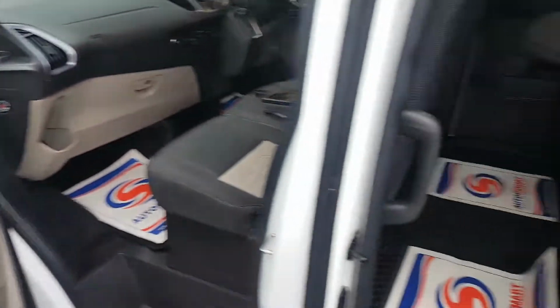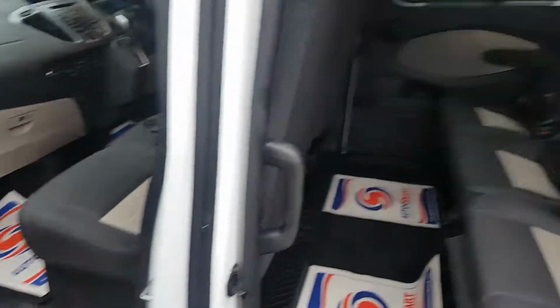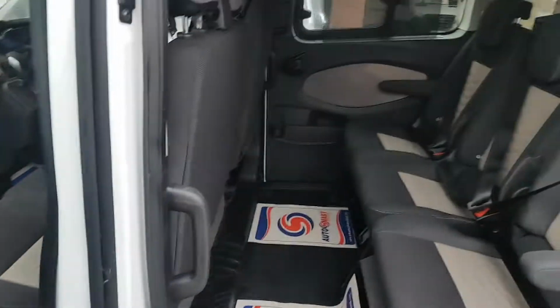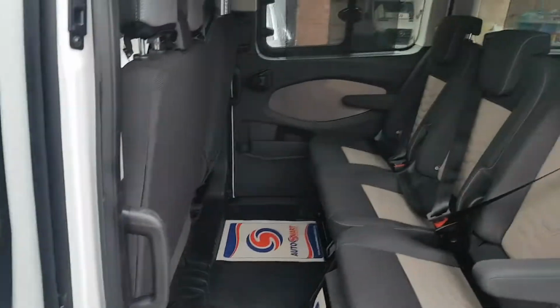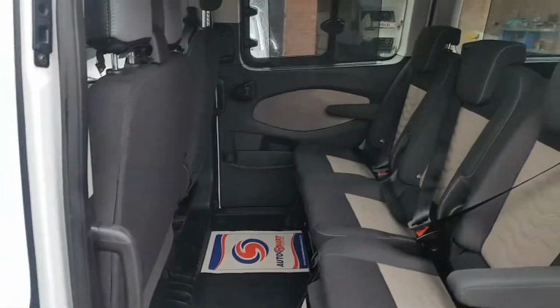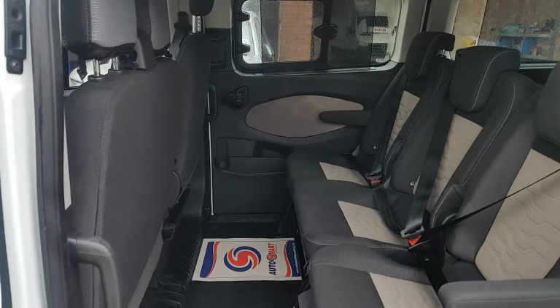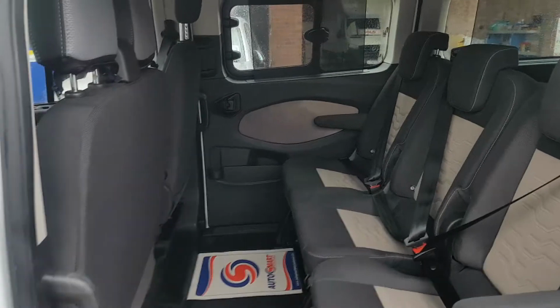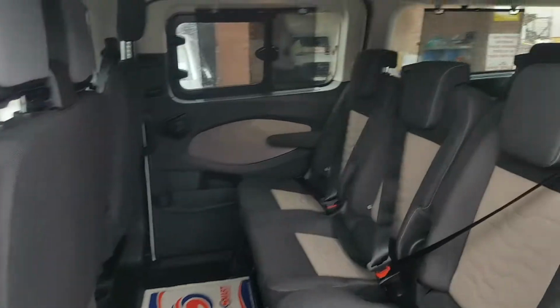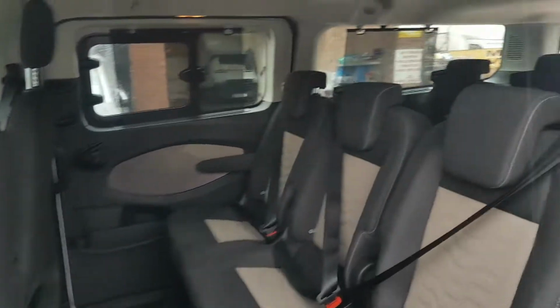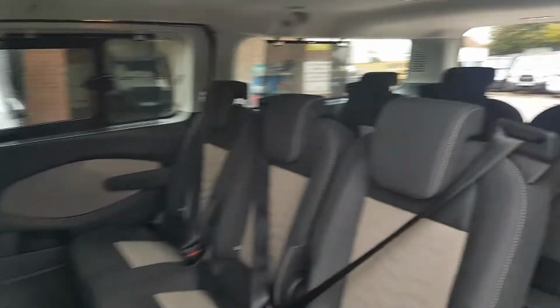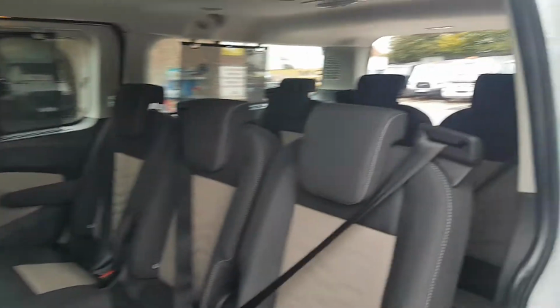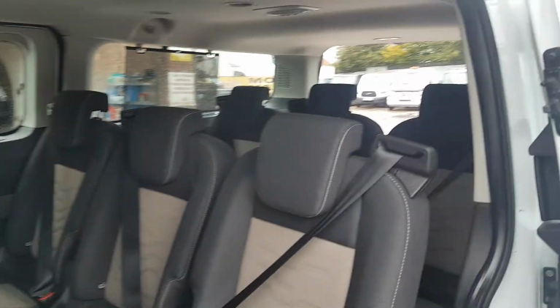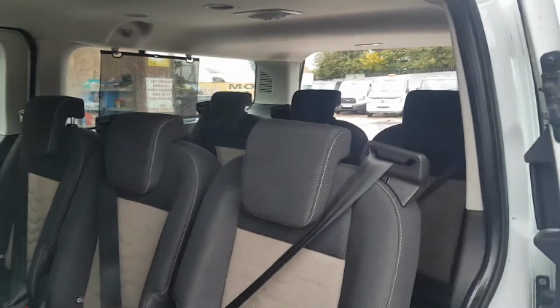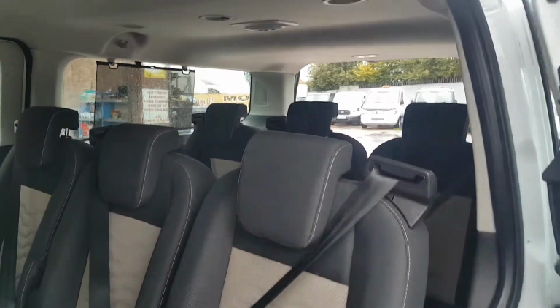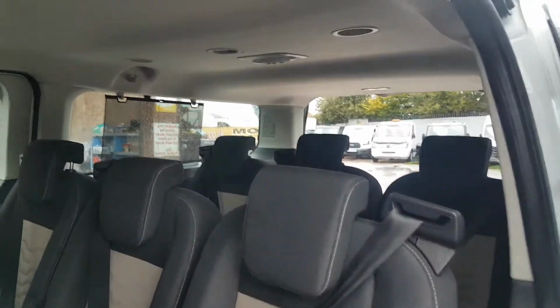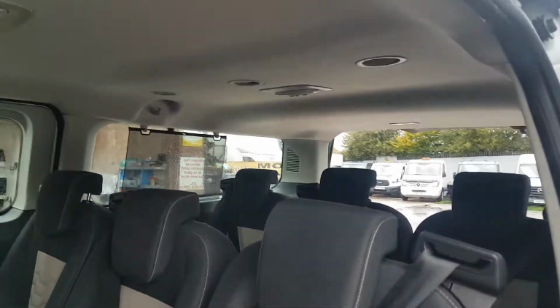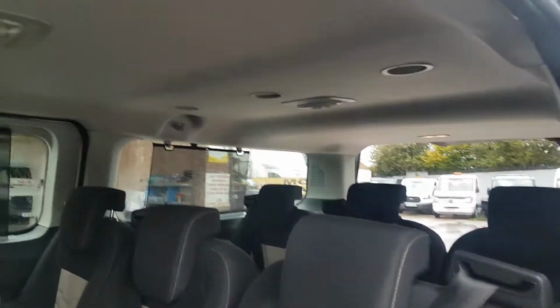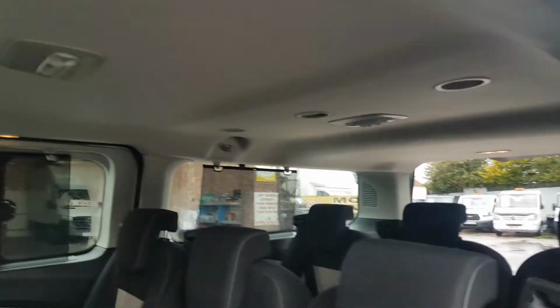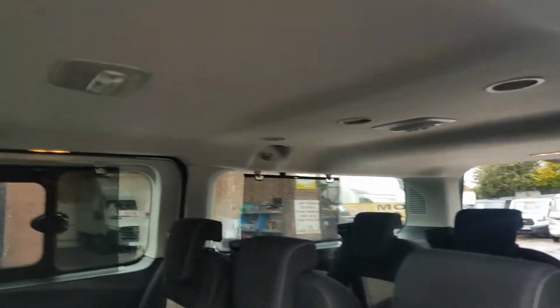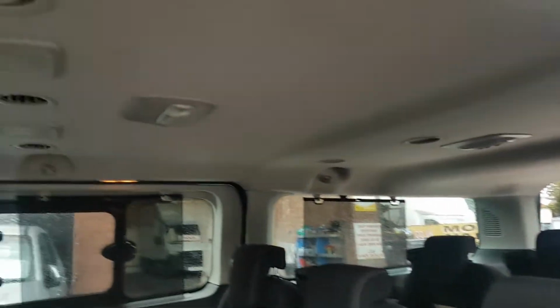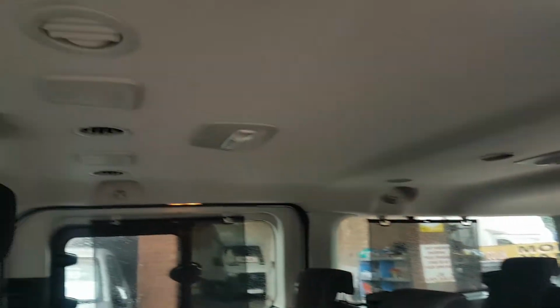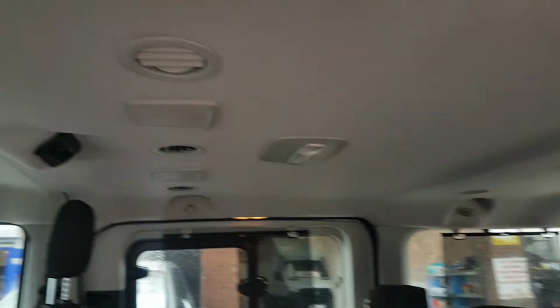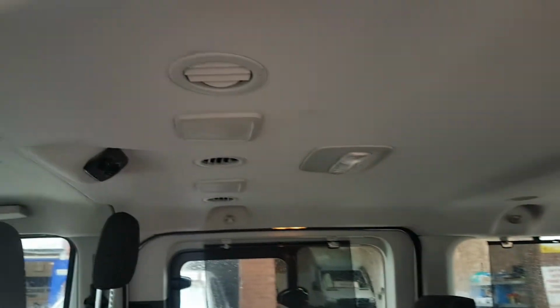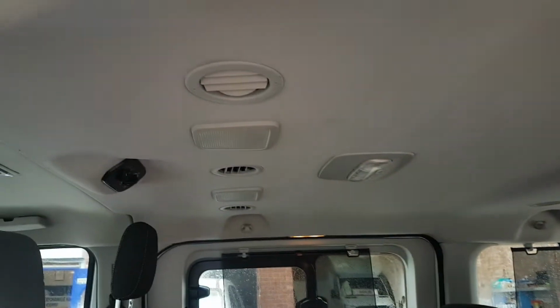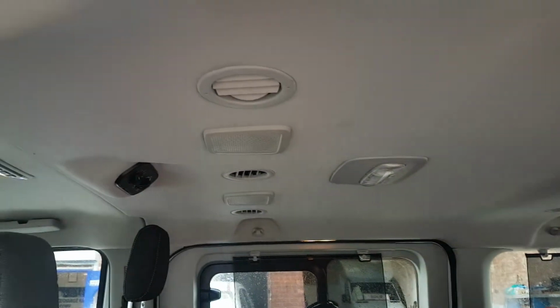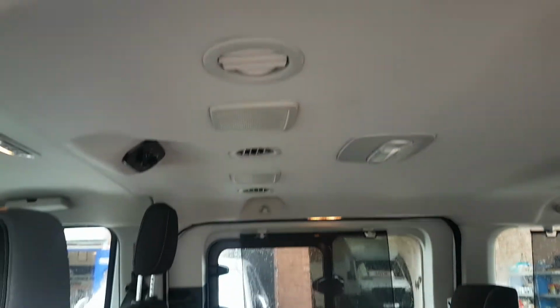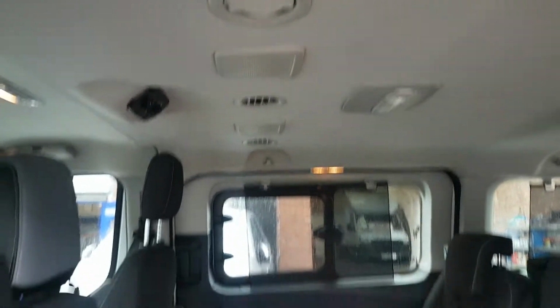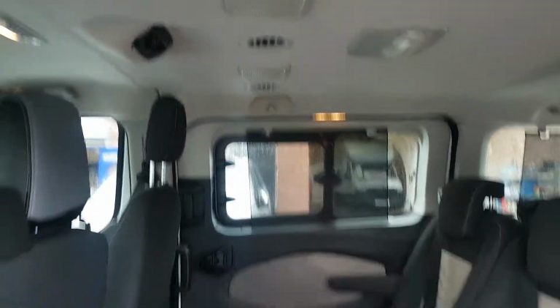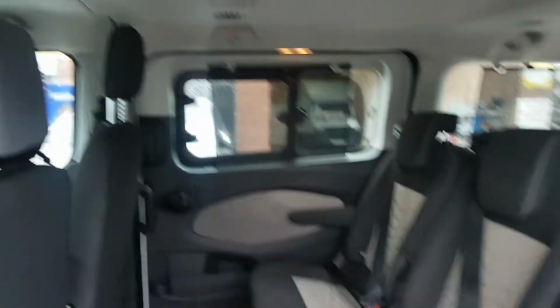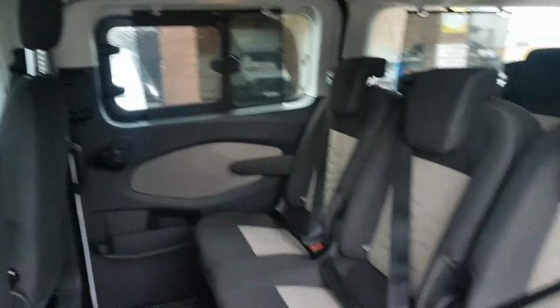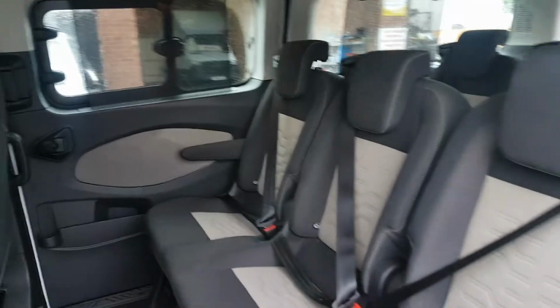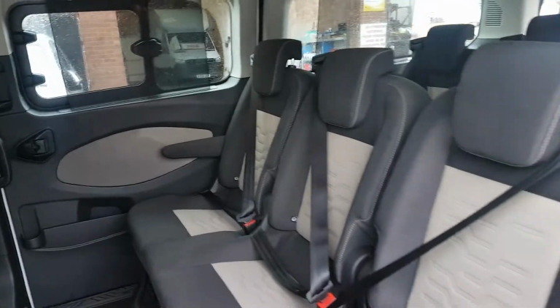It's a Euro 6 engine, low emissions, diesel. It's got rear heating and rear surround sound.